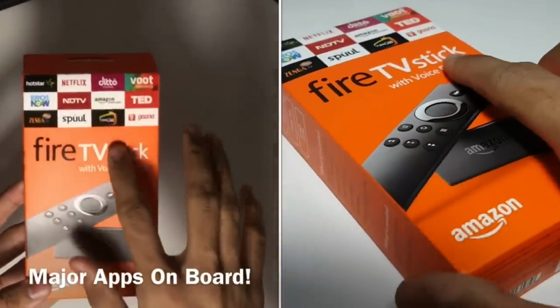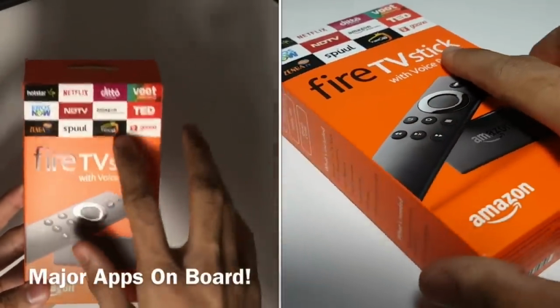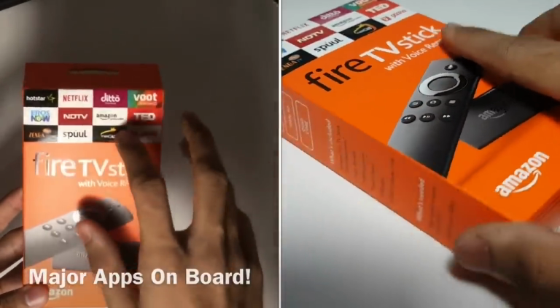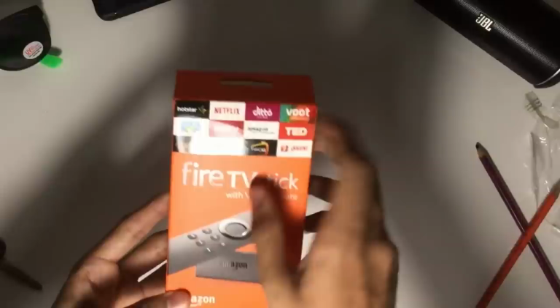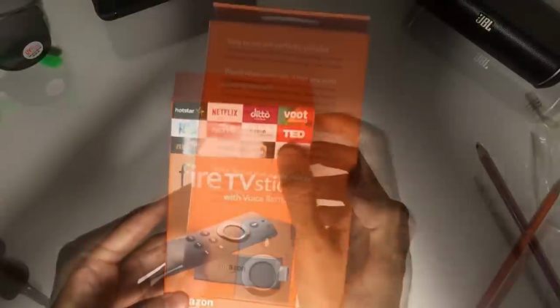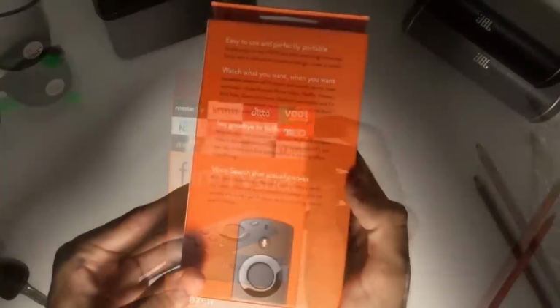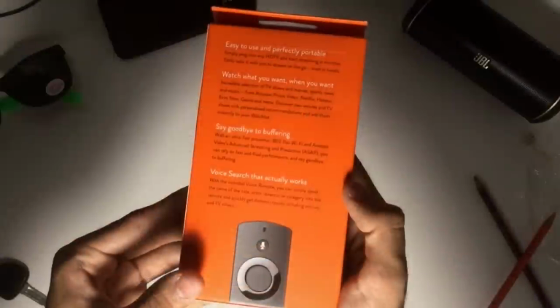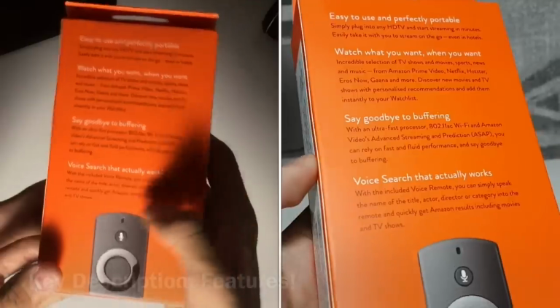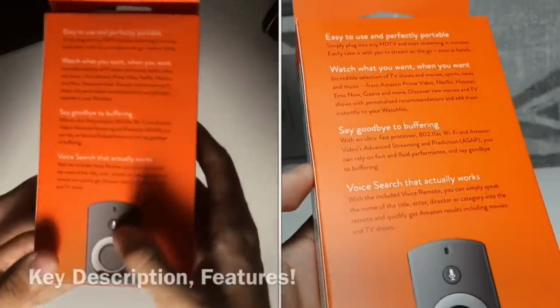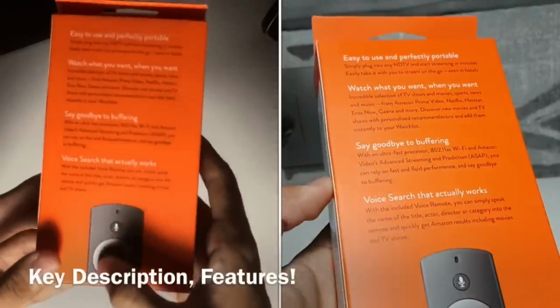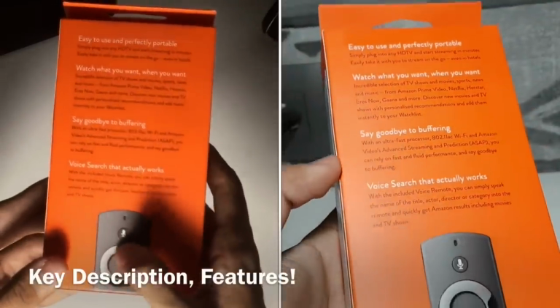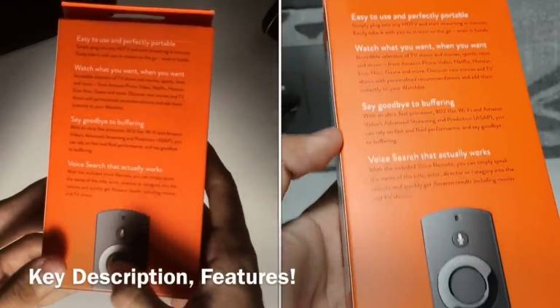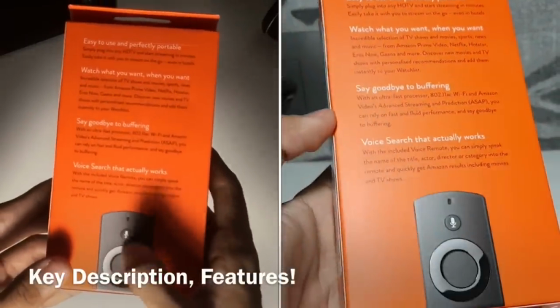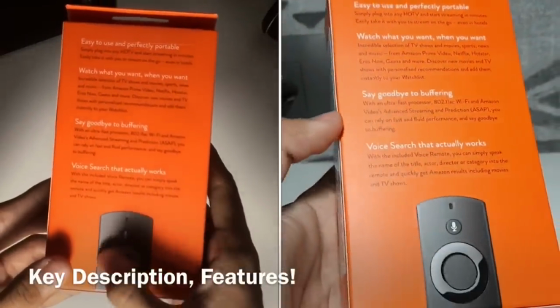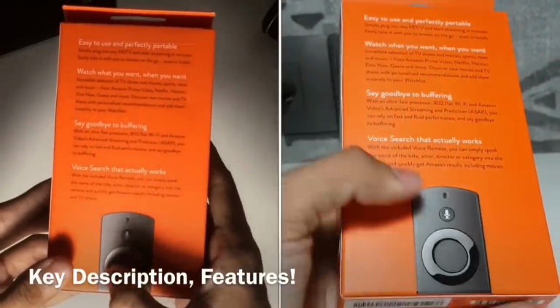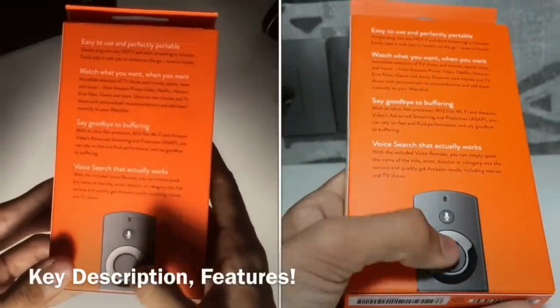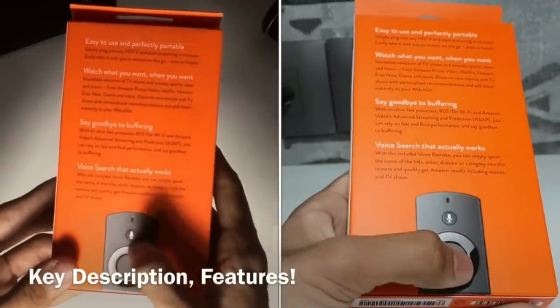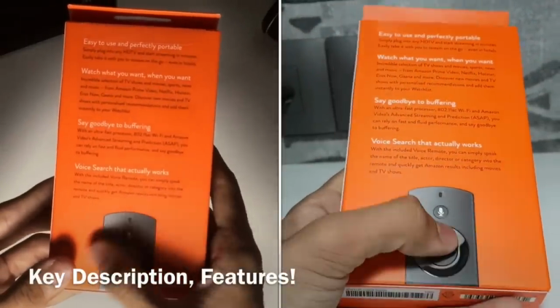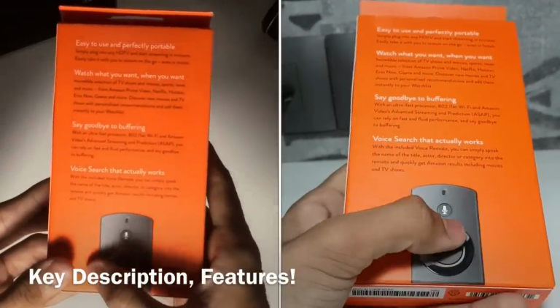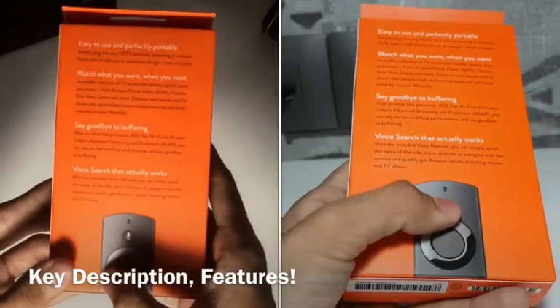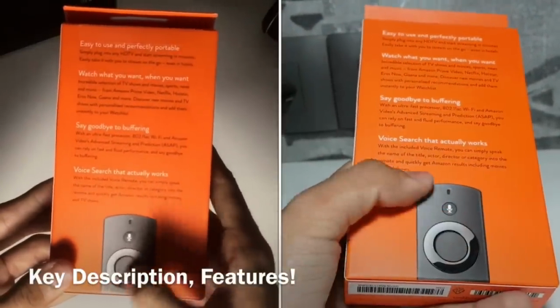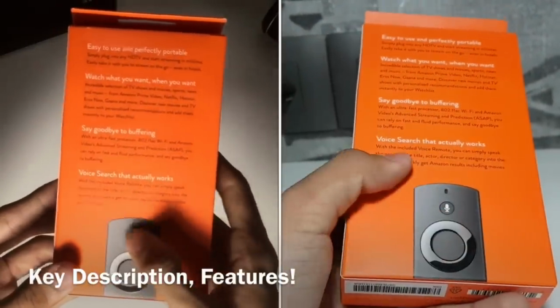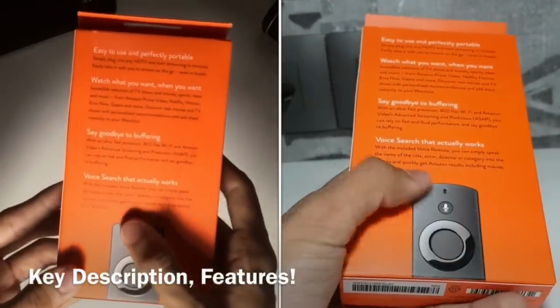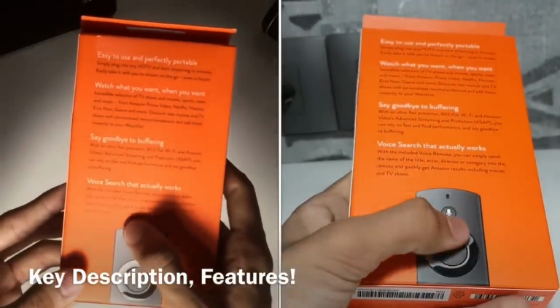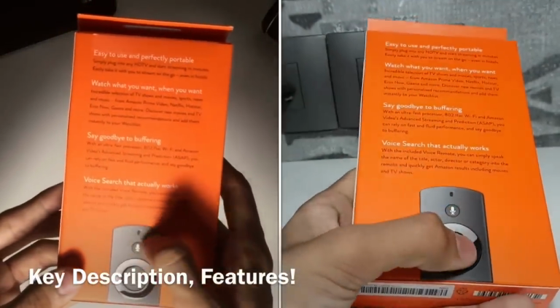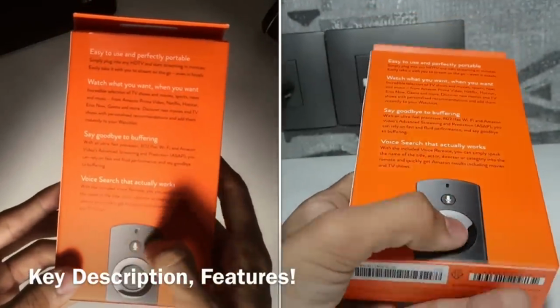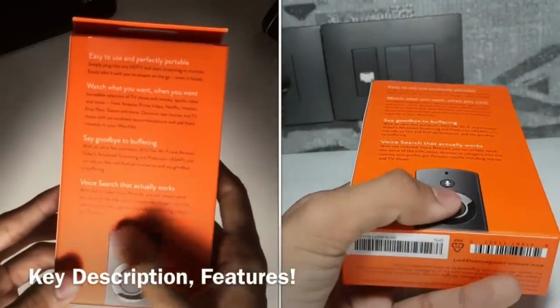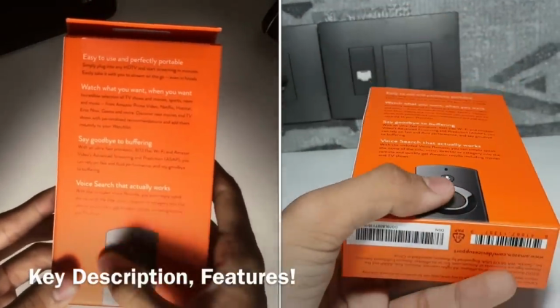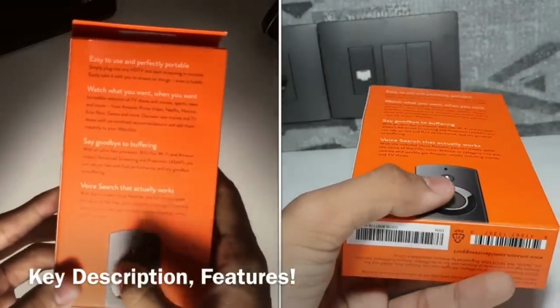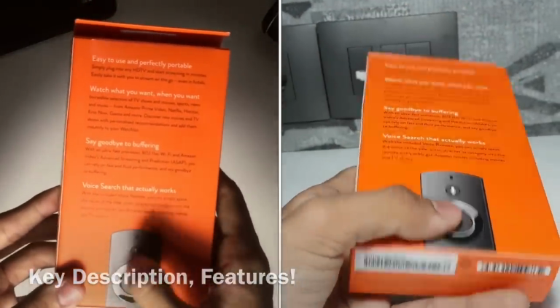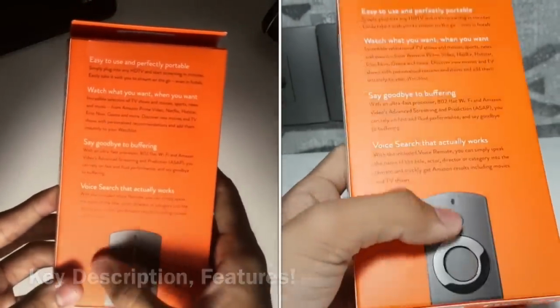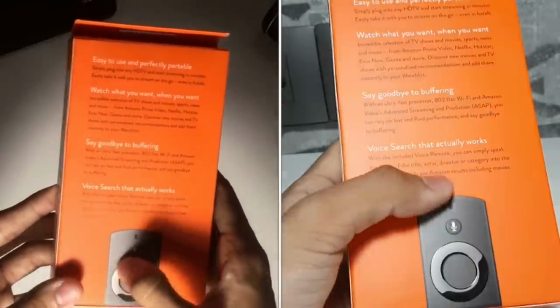The rear of the box emphasizes some of the key features of the Fire TV Stick.